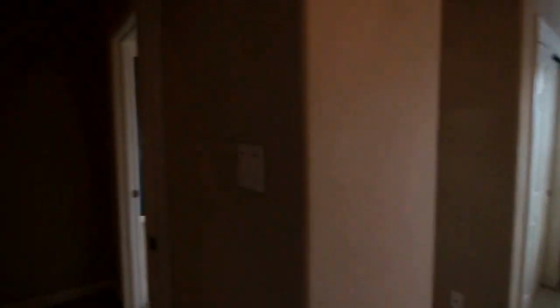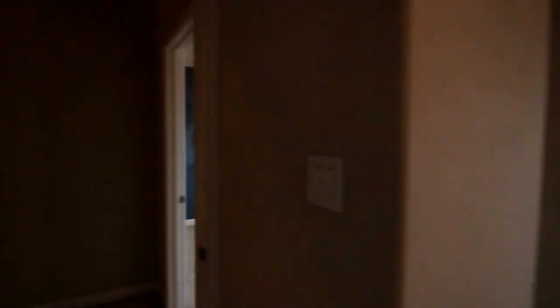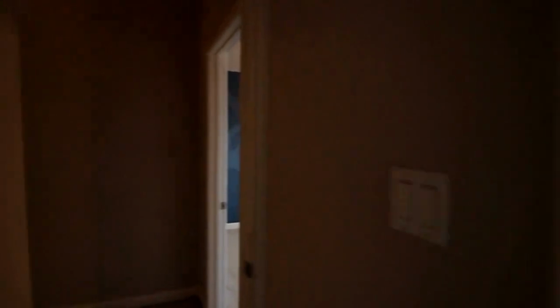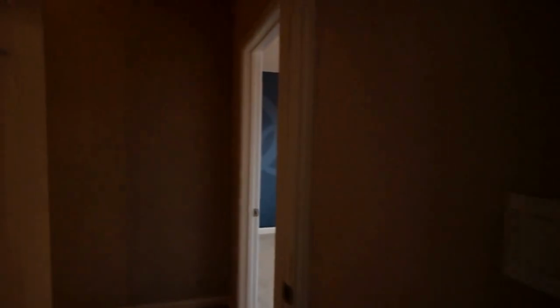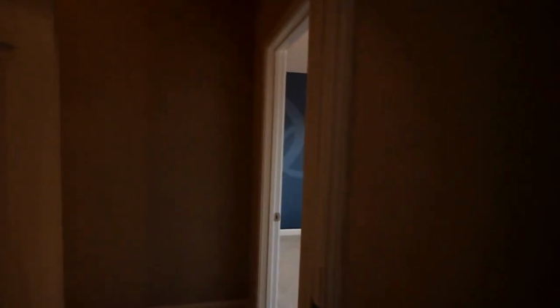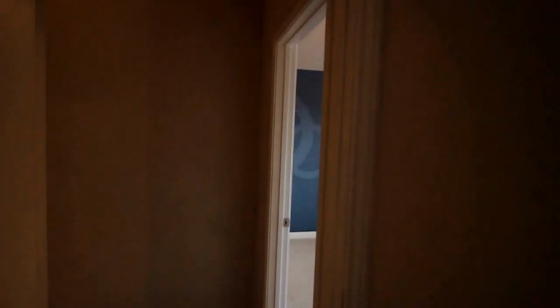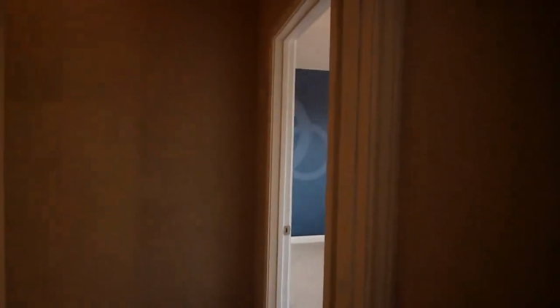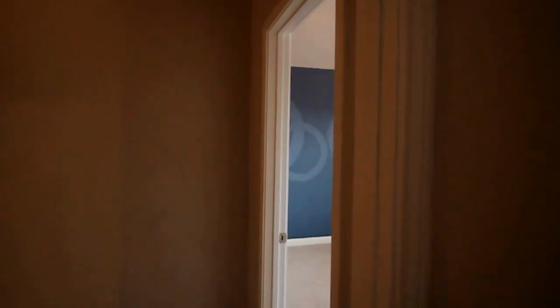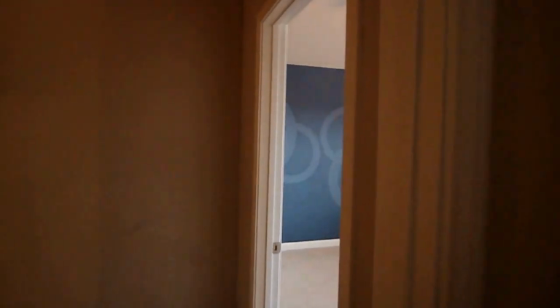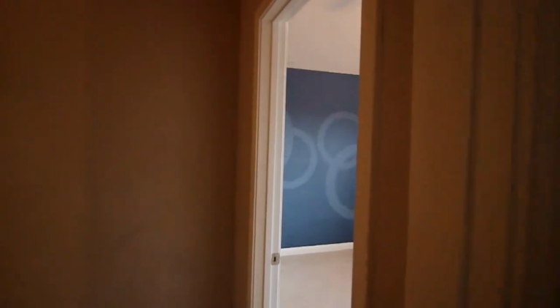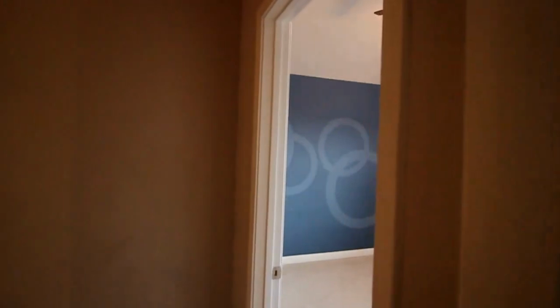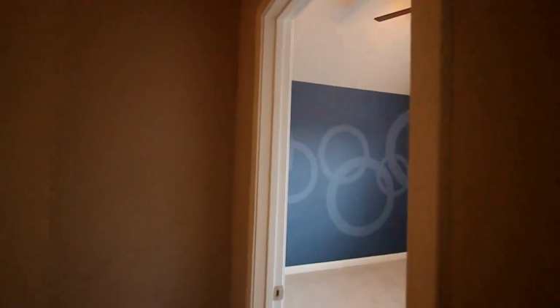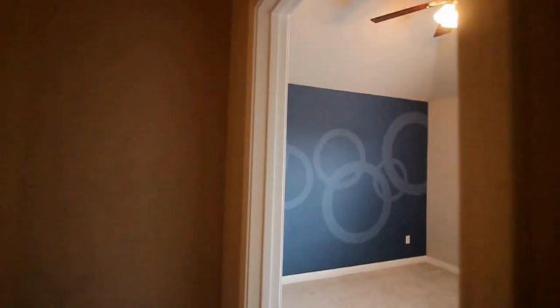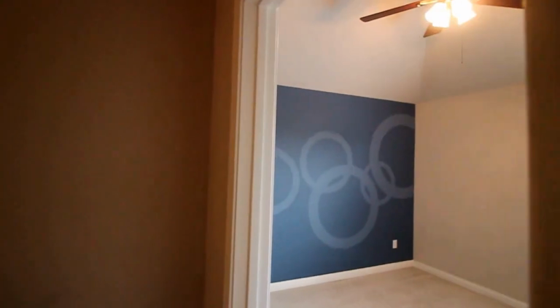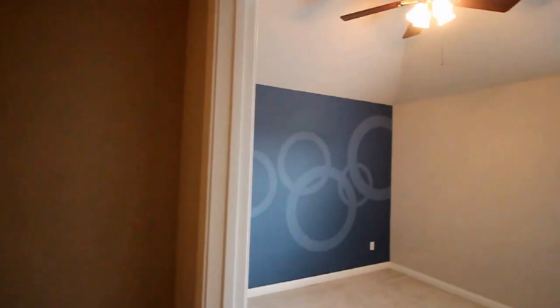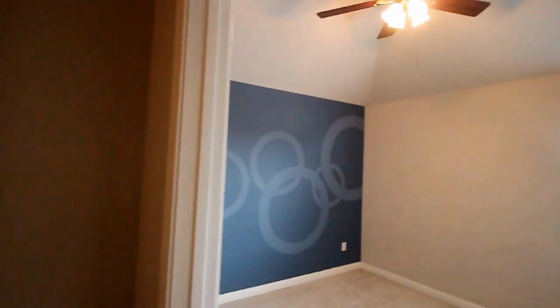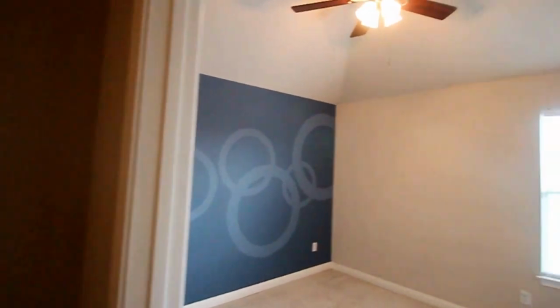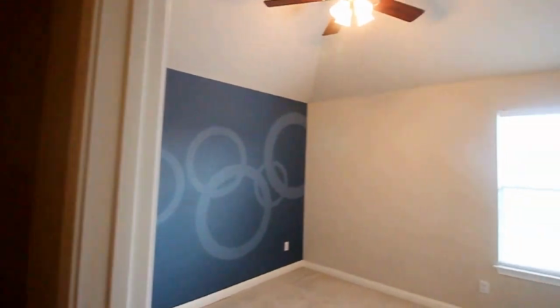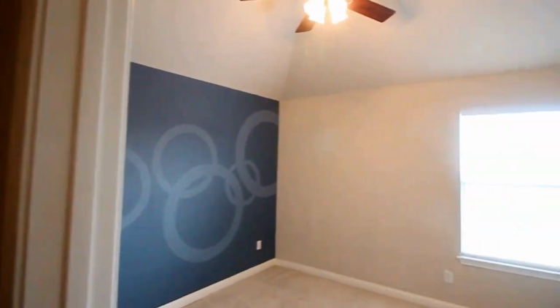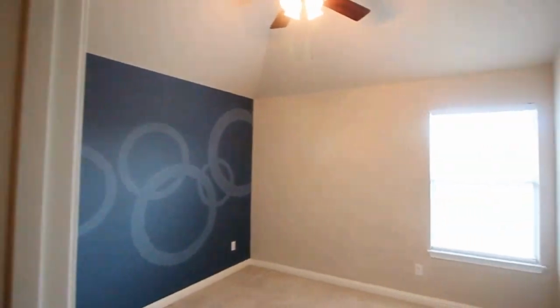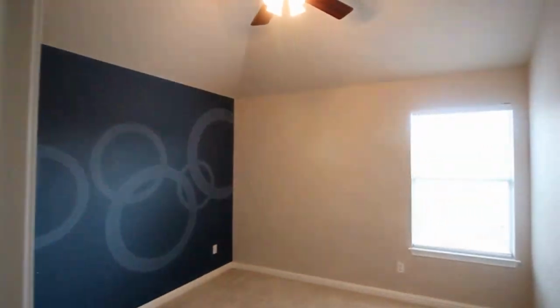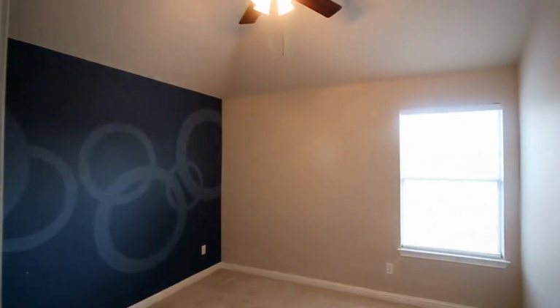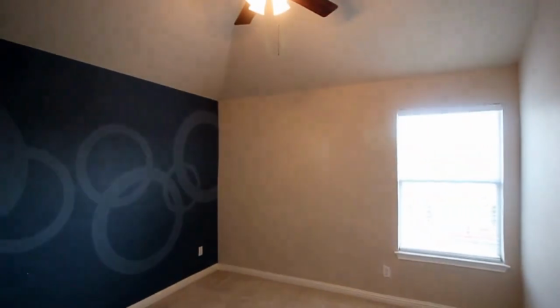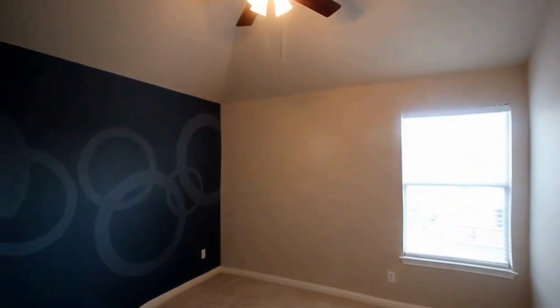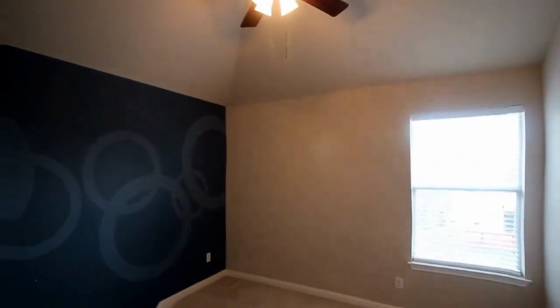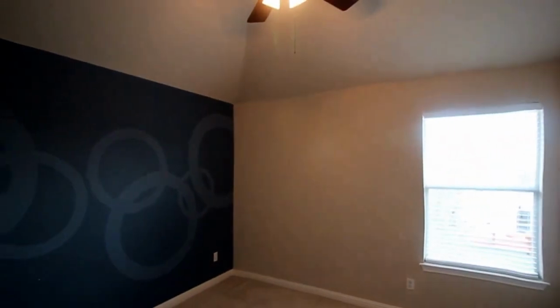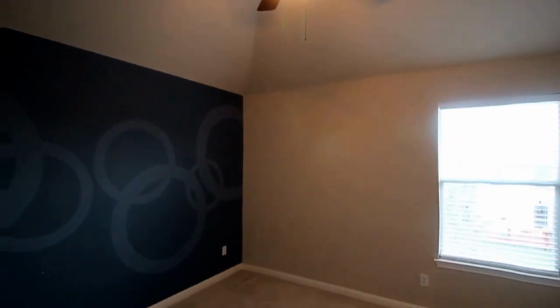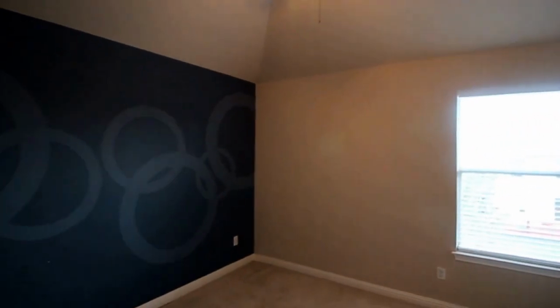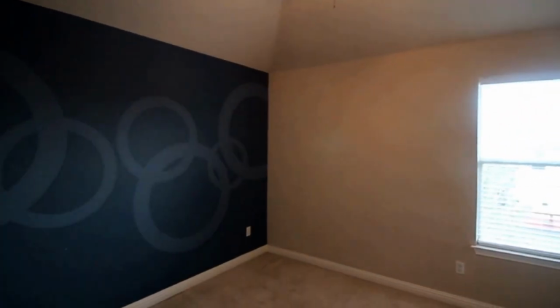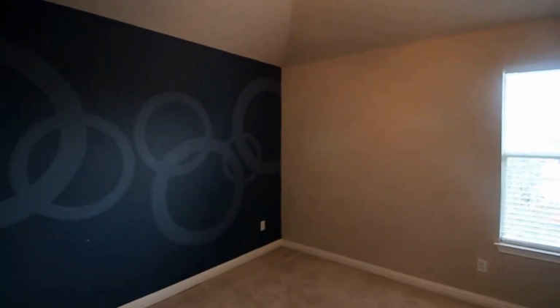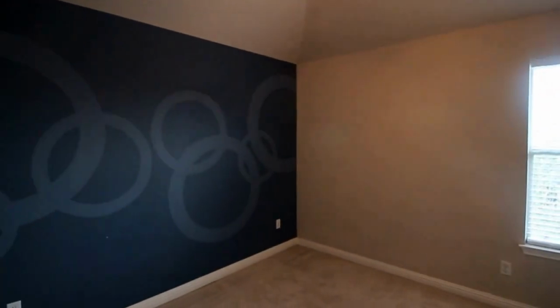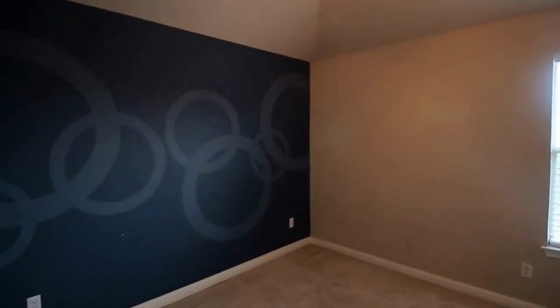Stepping into the next bedroom. There's a view of the back yard and ceiling fans.